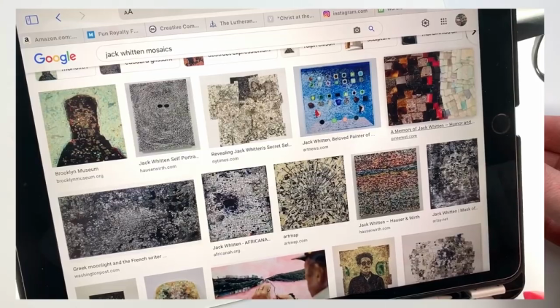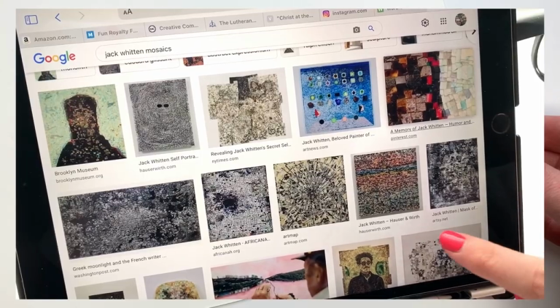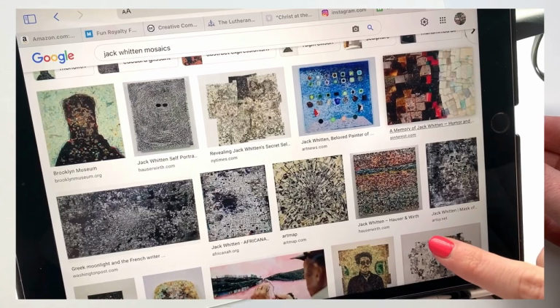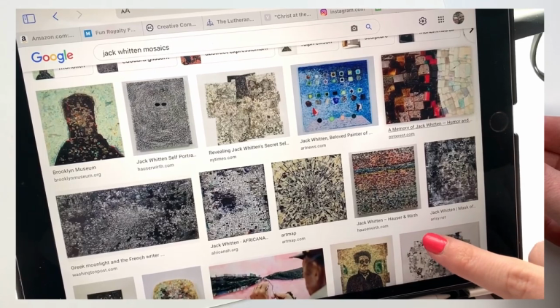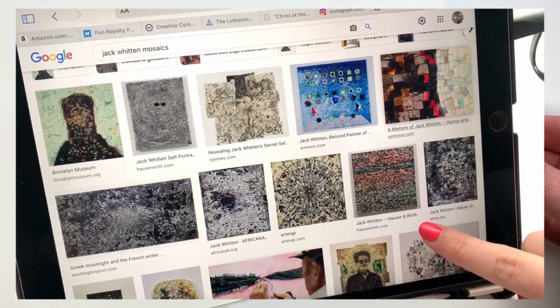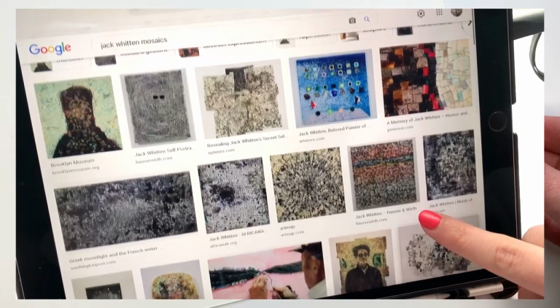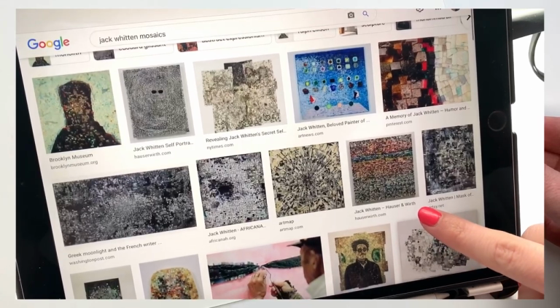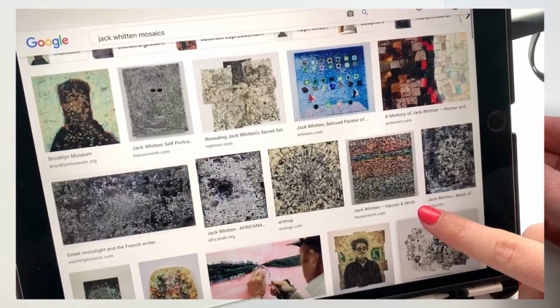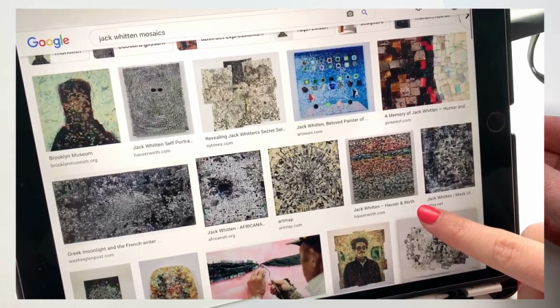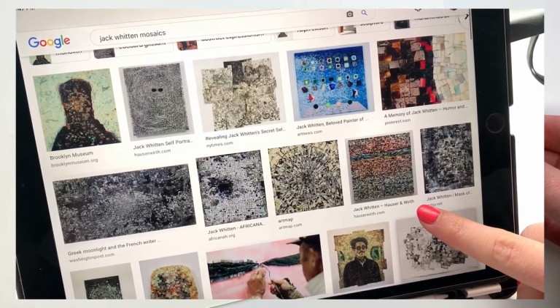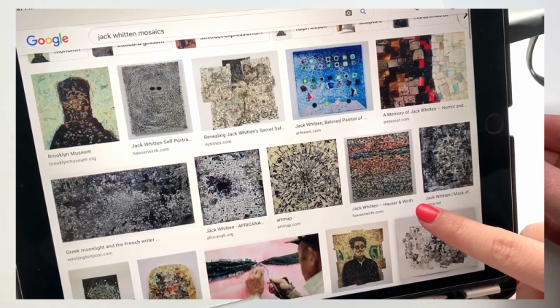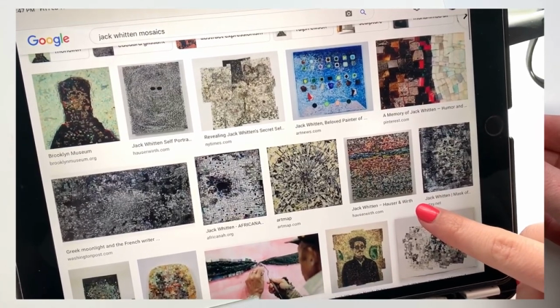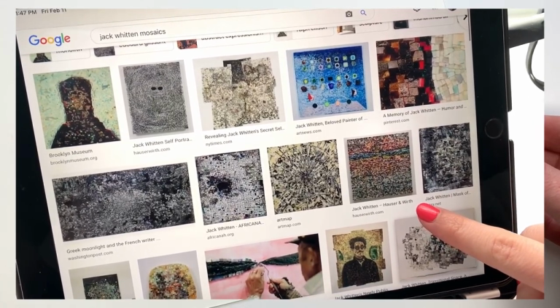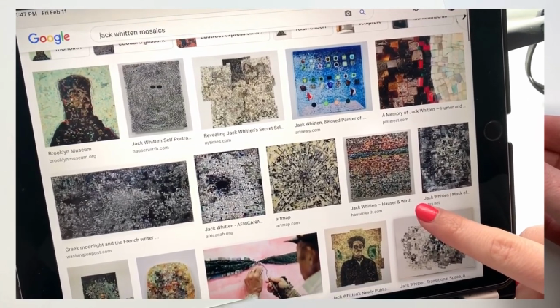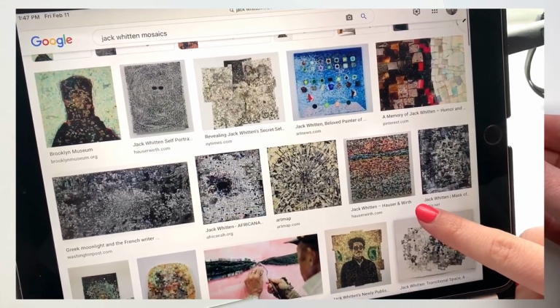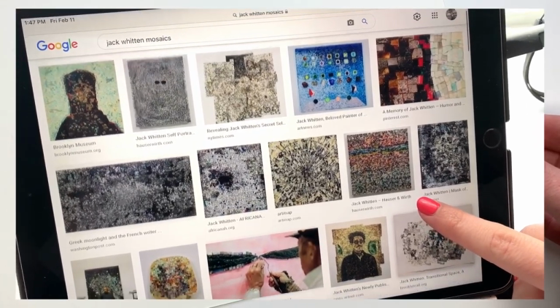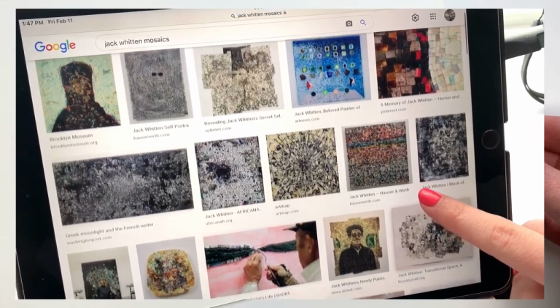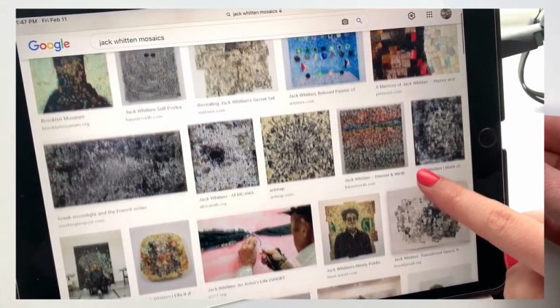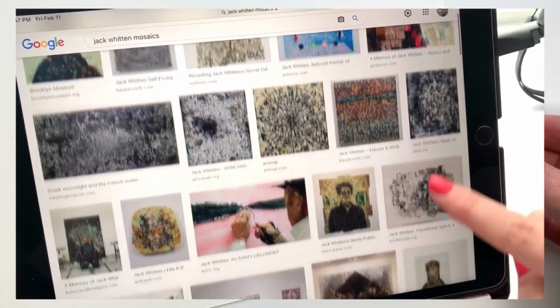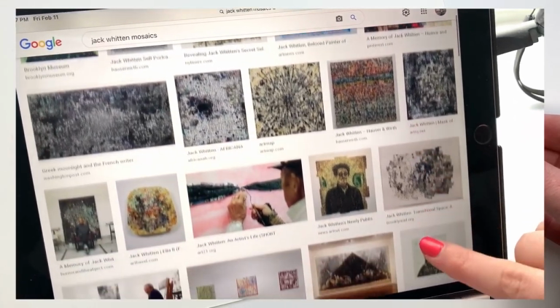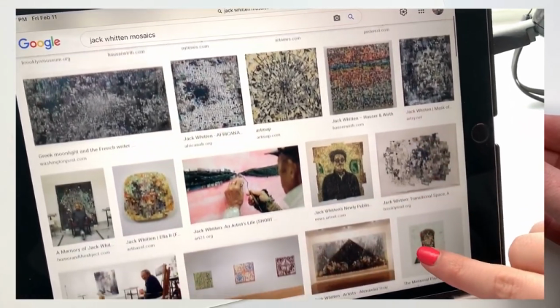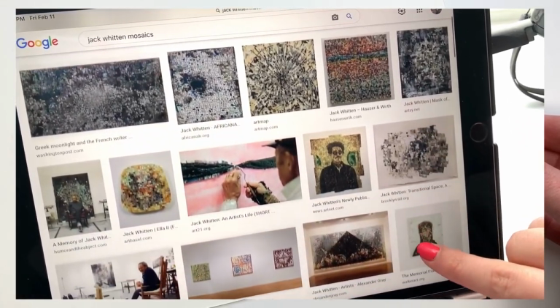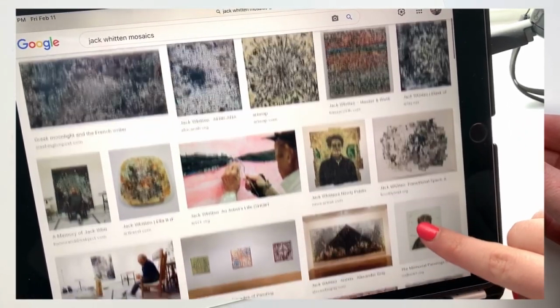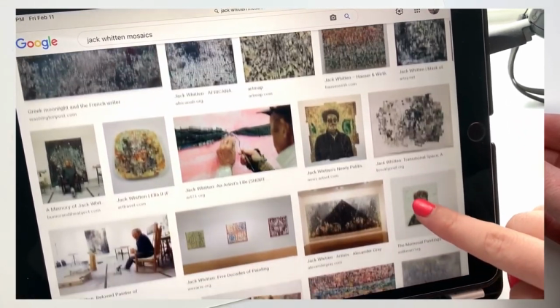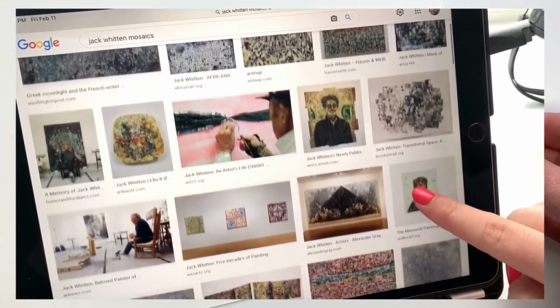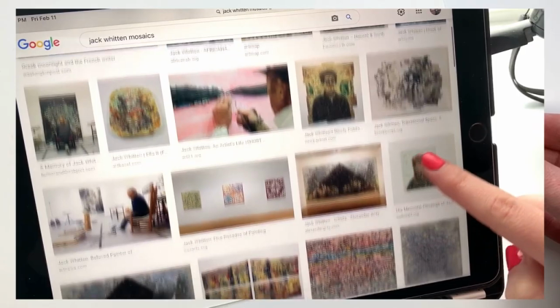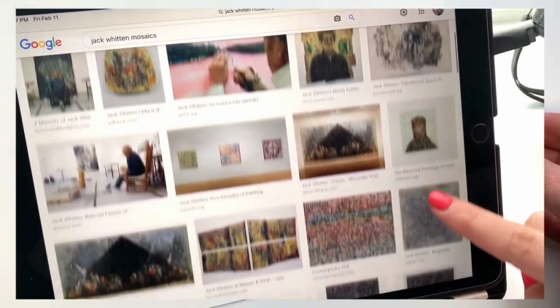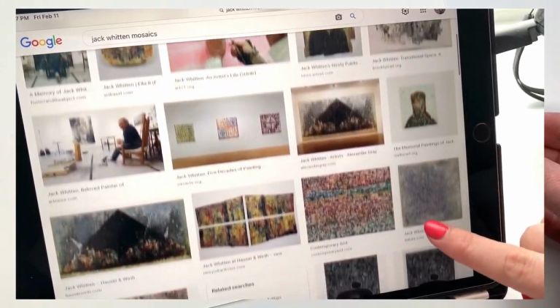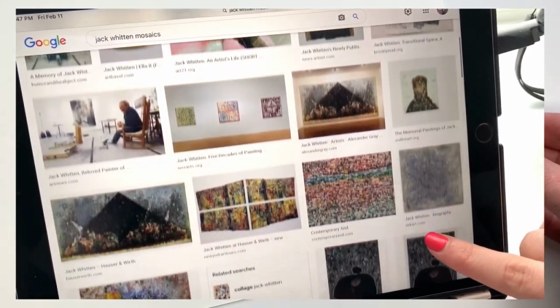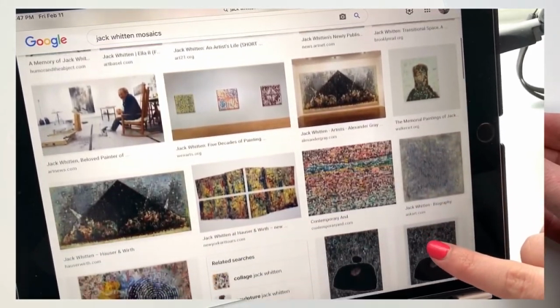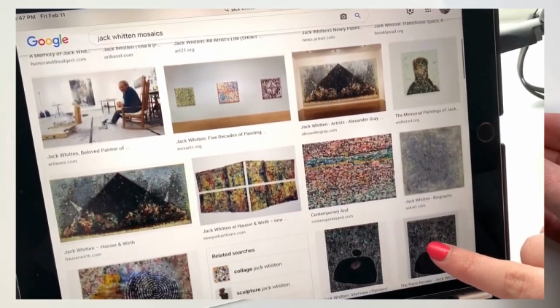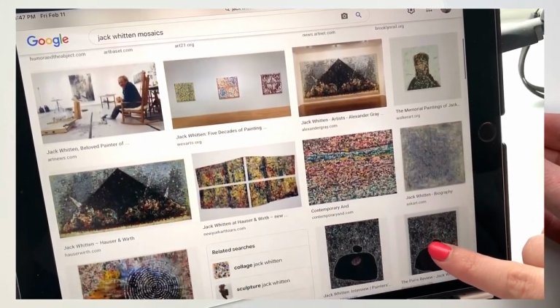I also did a Google image search of Jack Whitten's mosaics to draw inspiration from for the project.